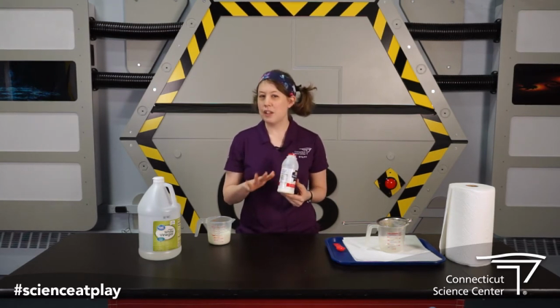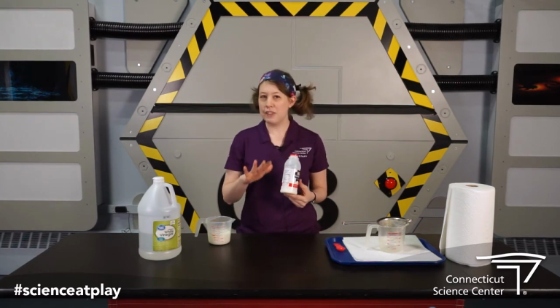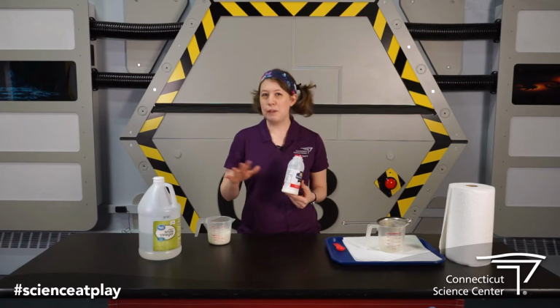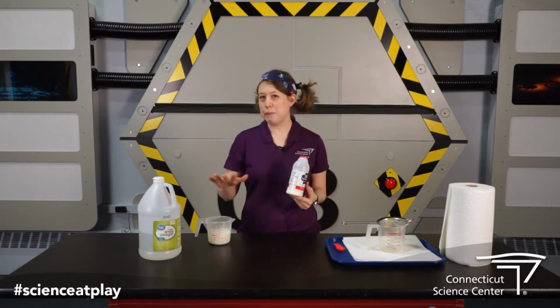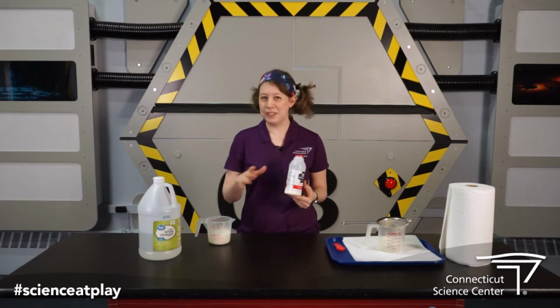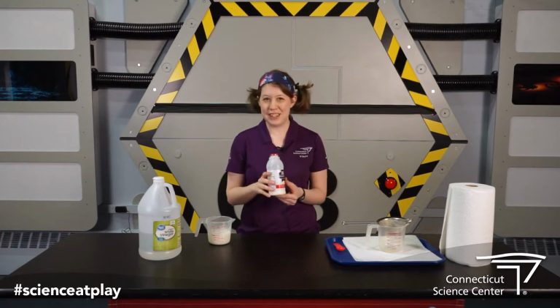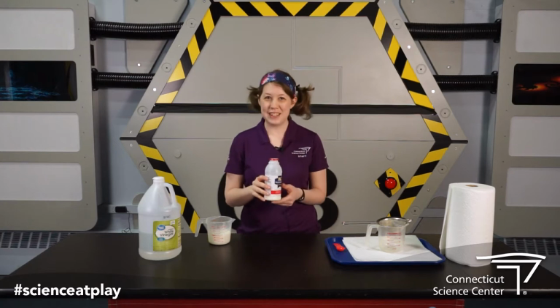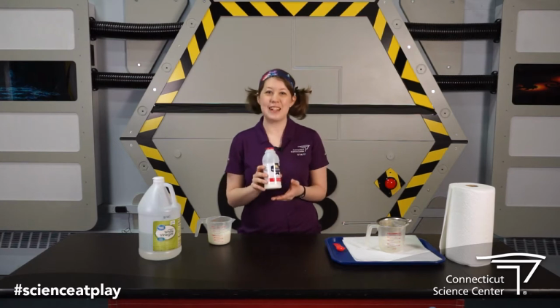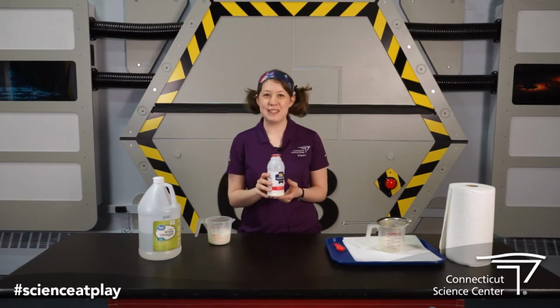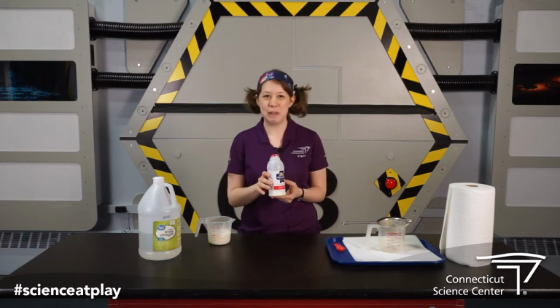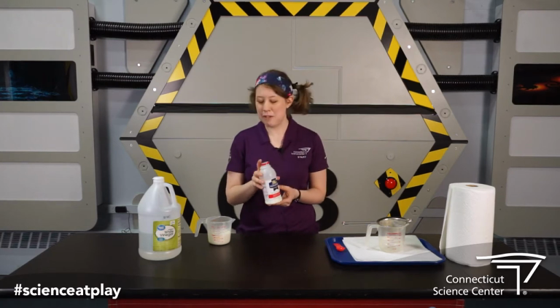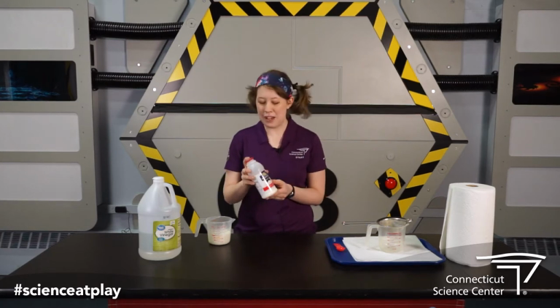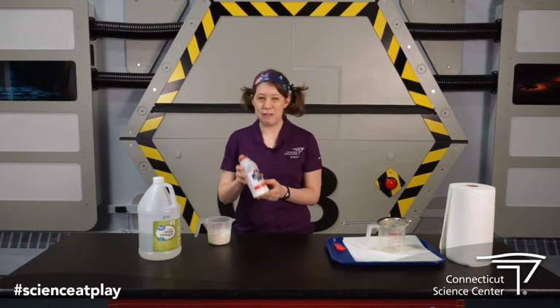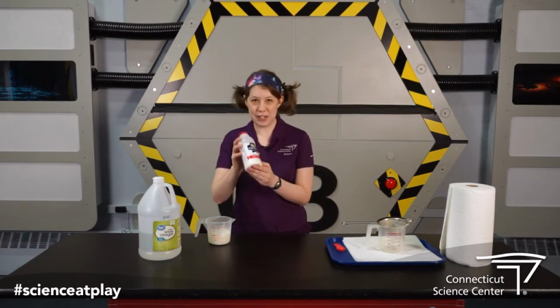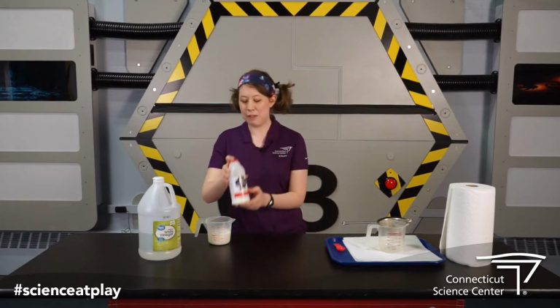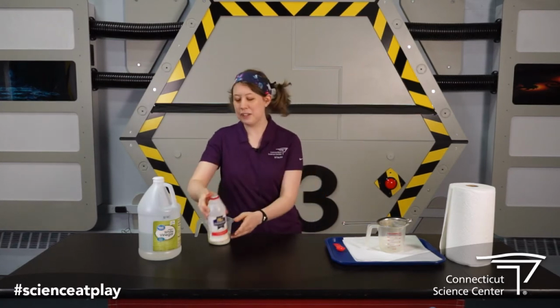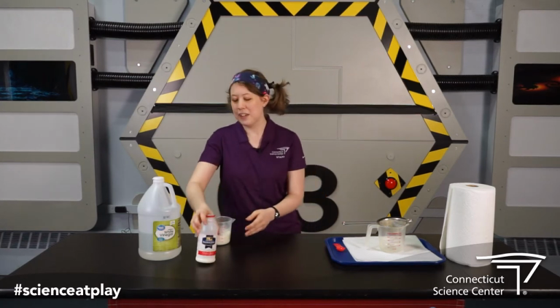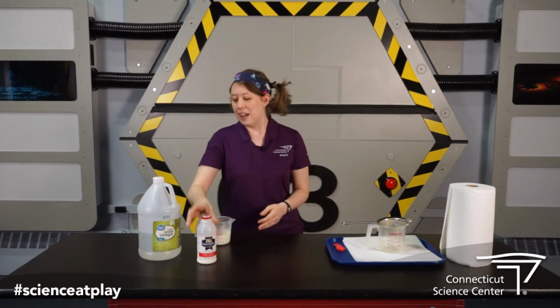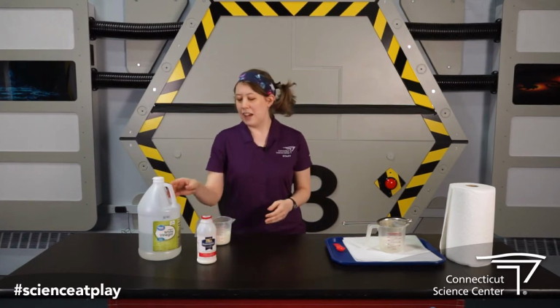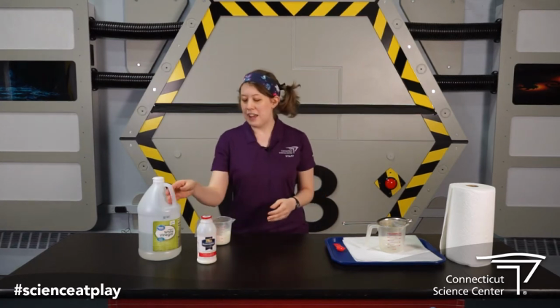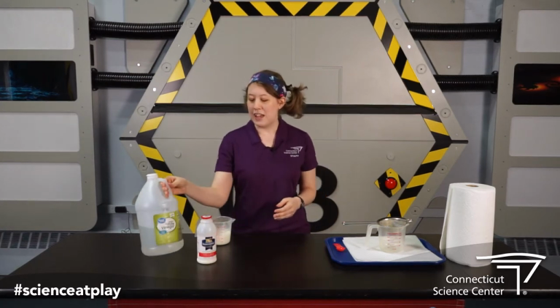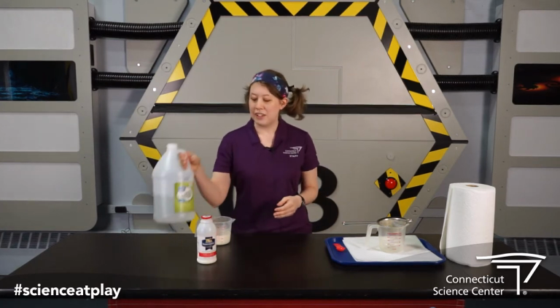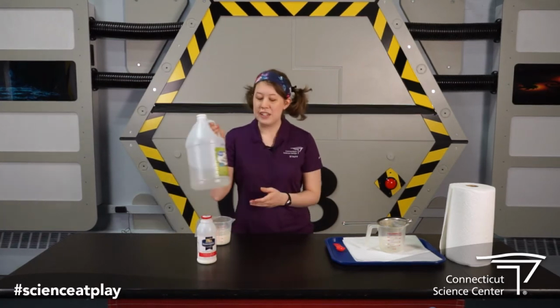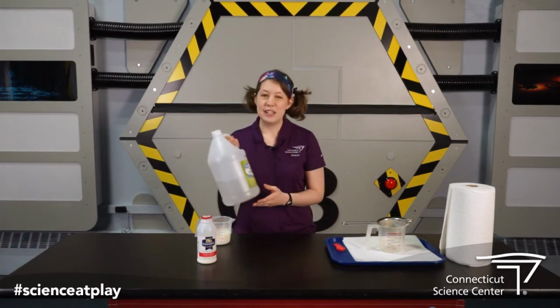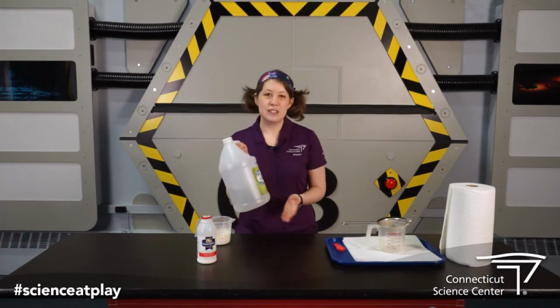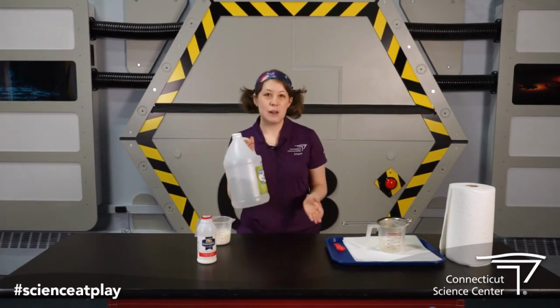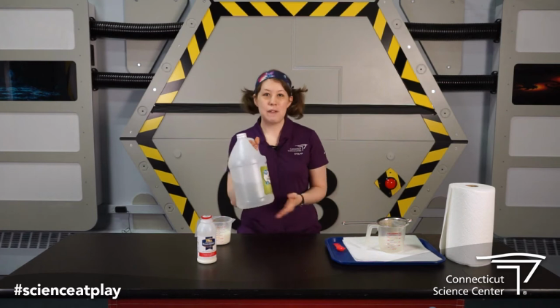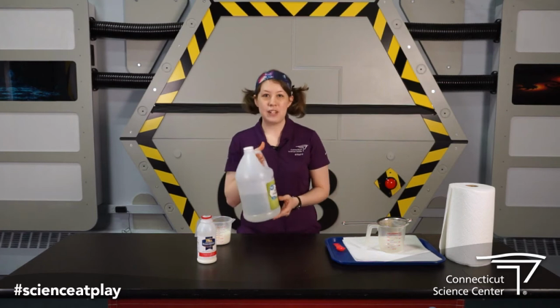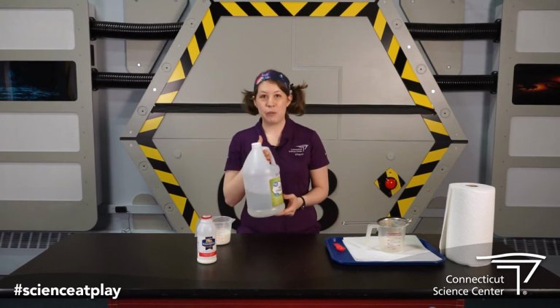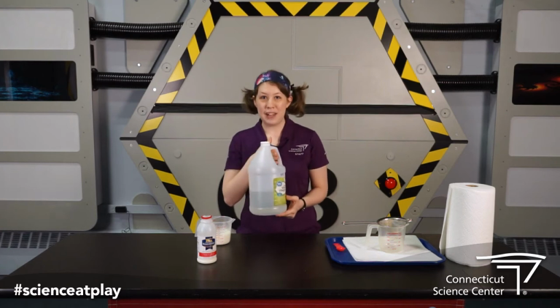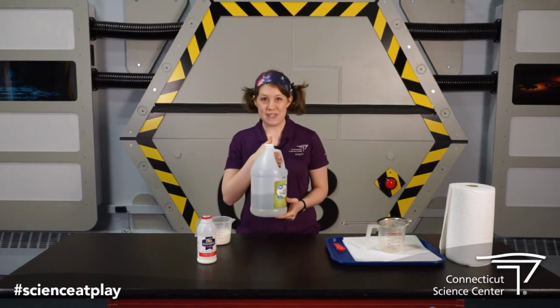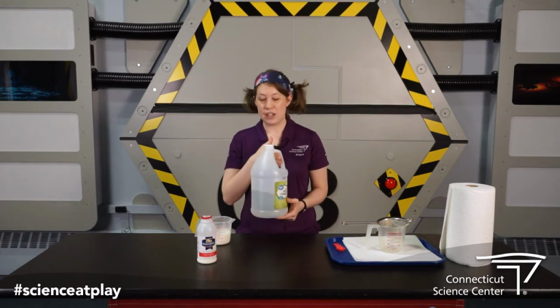Not the almond milks and things like that — it has to be regular milk. And then you're going to need some vinegar, white vinegar.